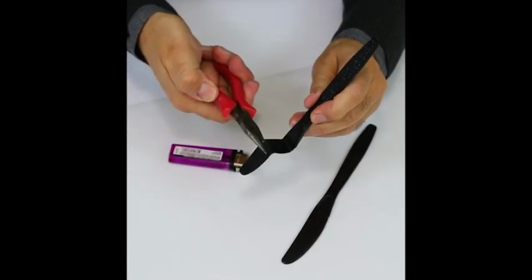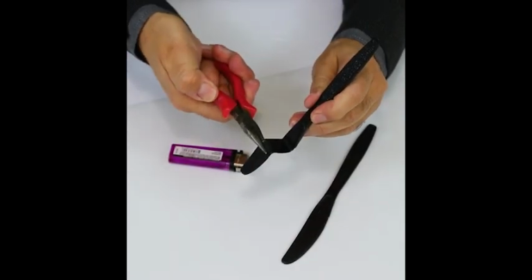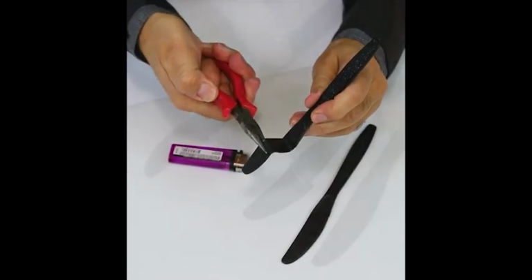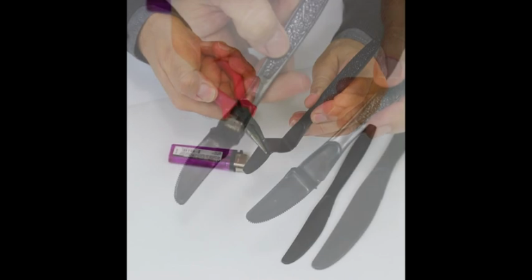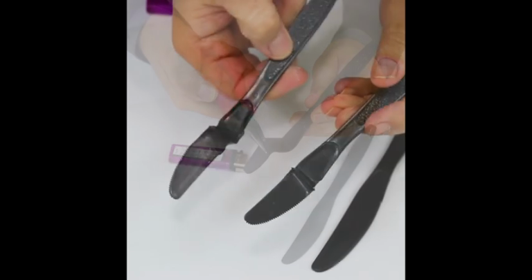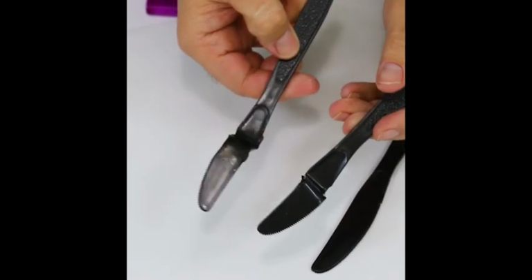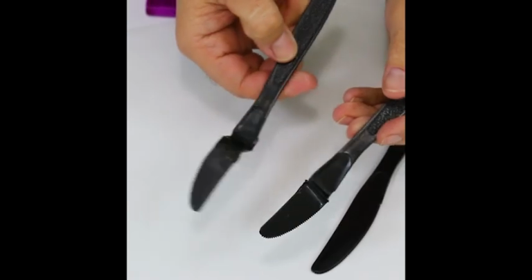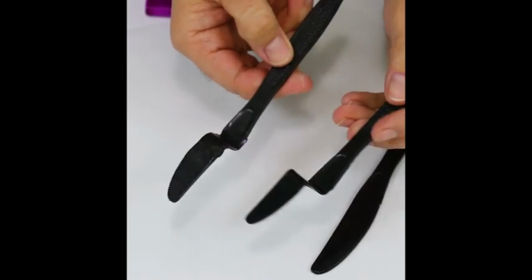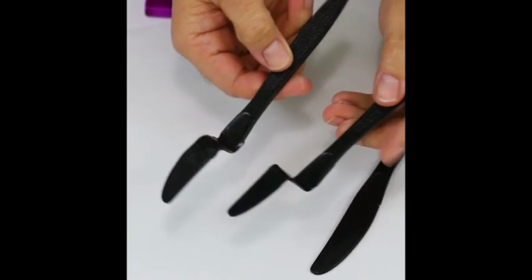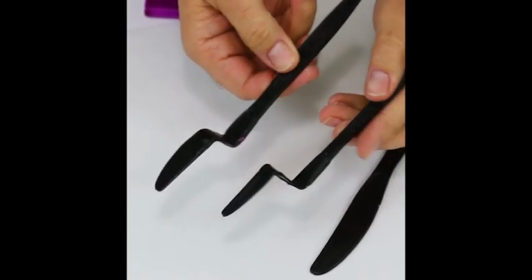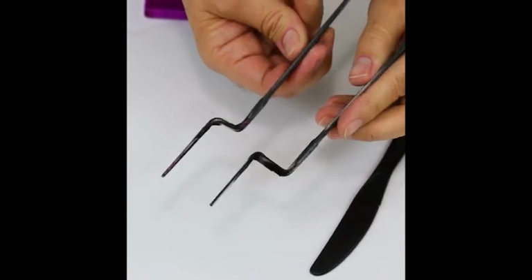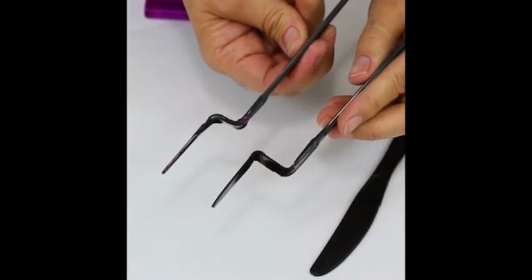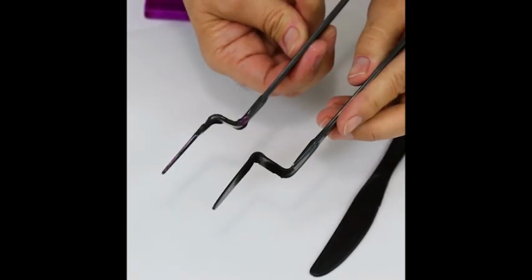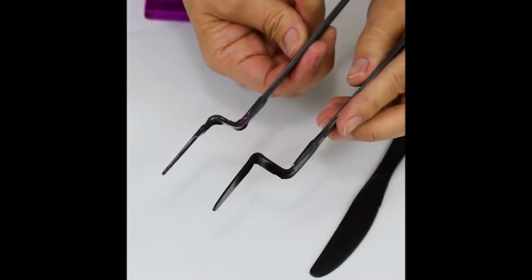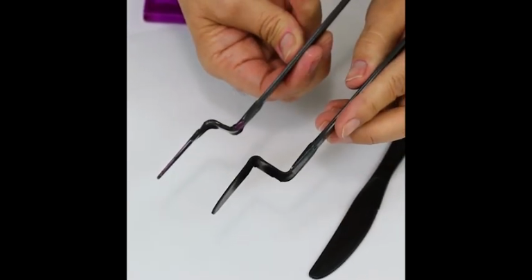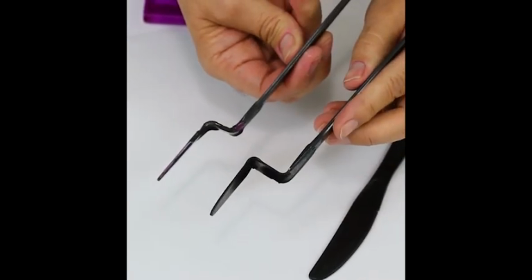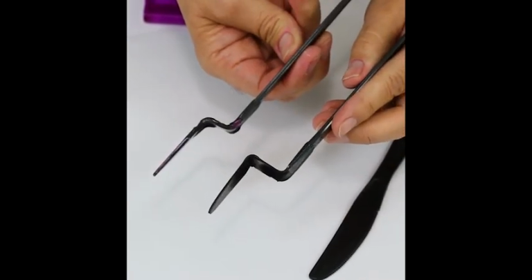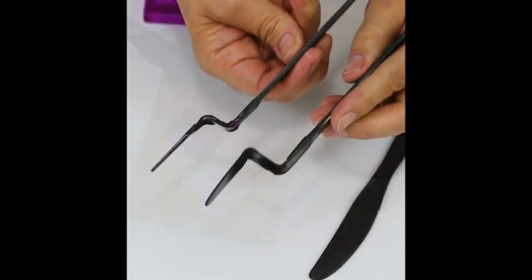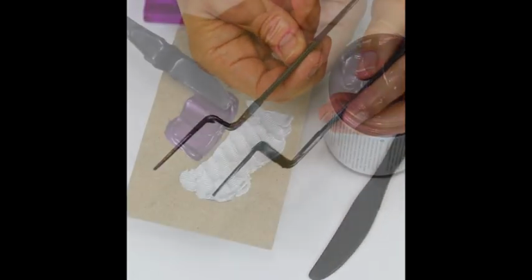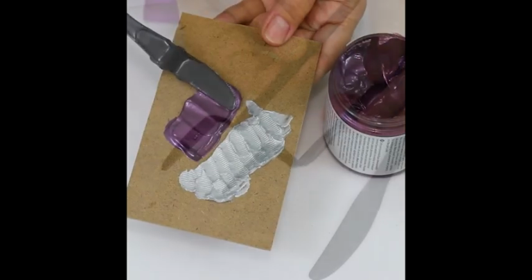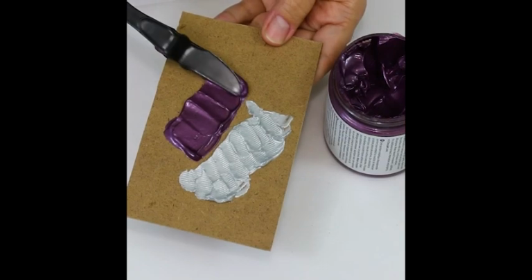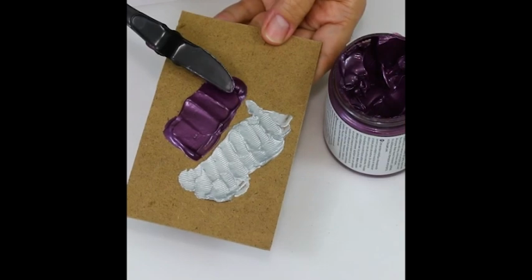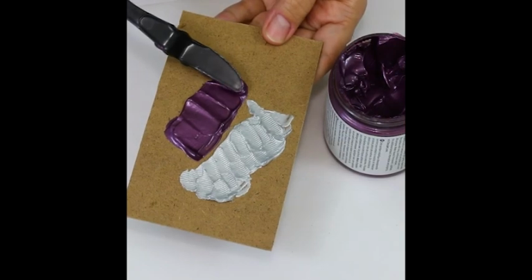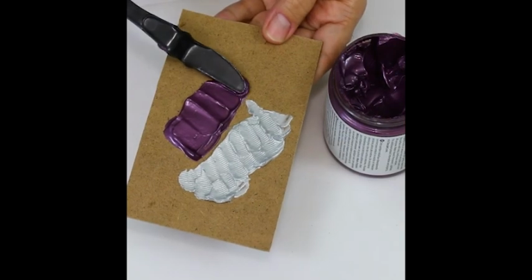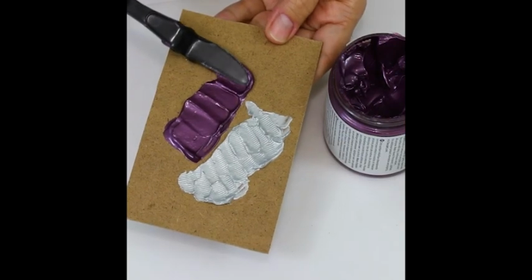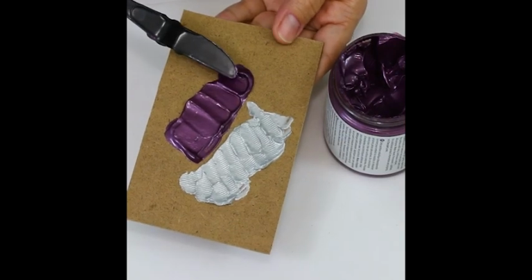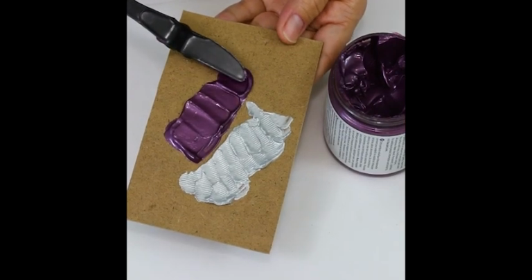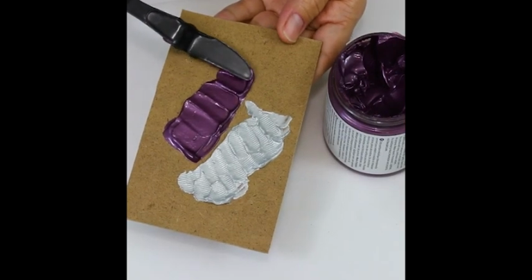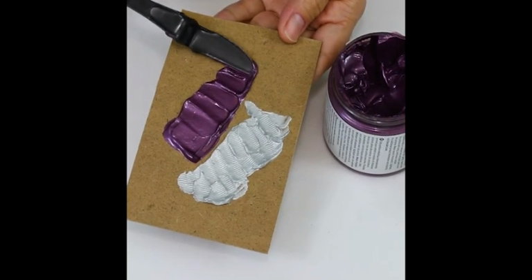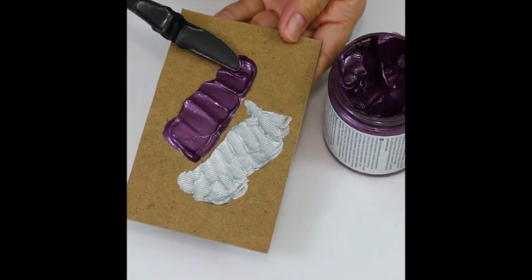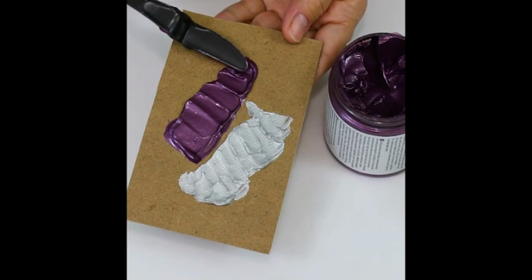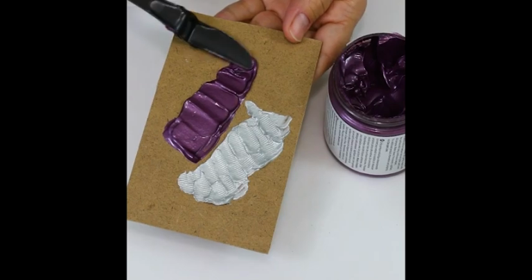You'll have a palette knife for every color you're using, and depending on how you bend them, they'll give you a different texture.